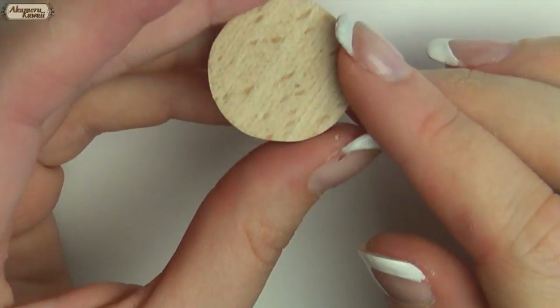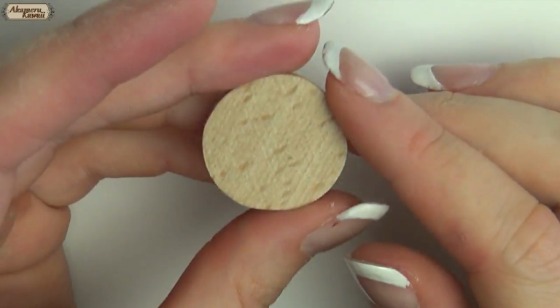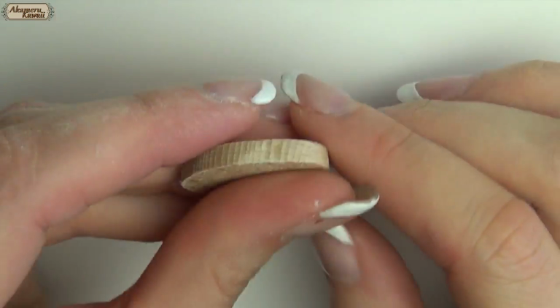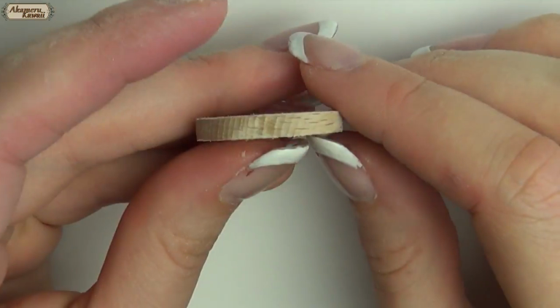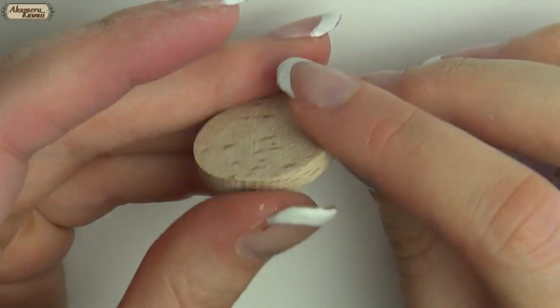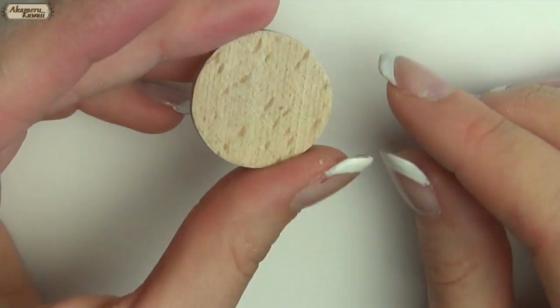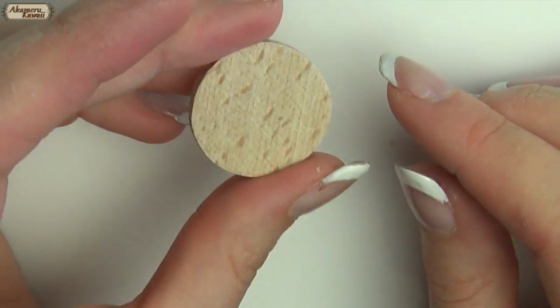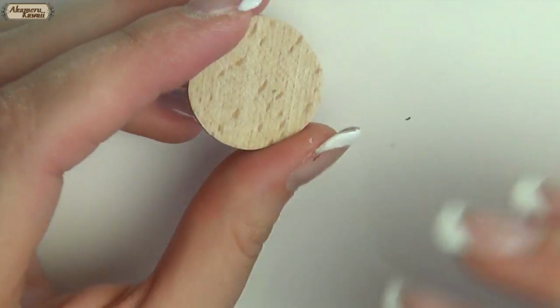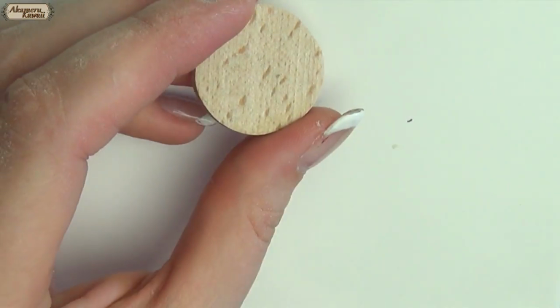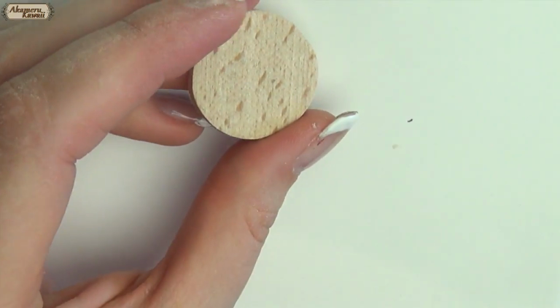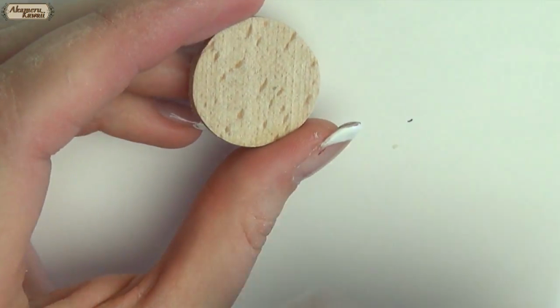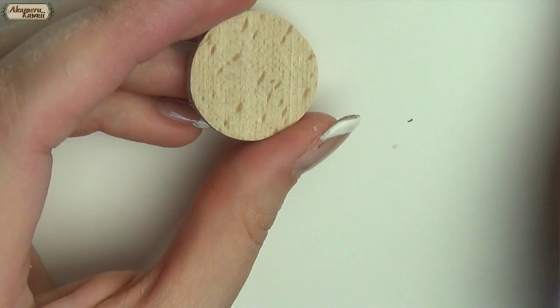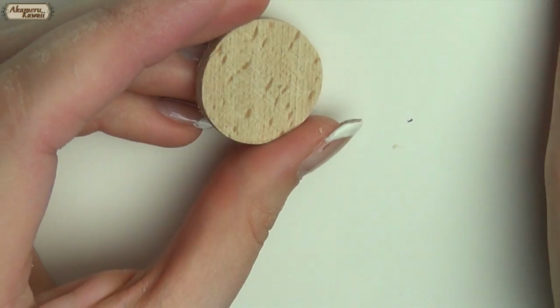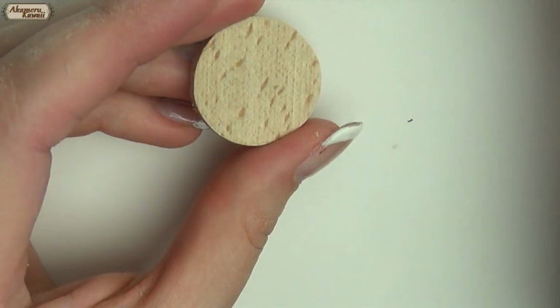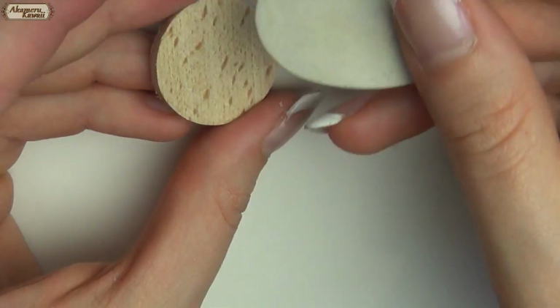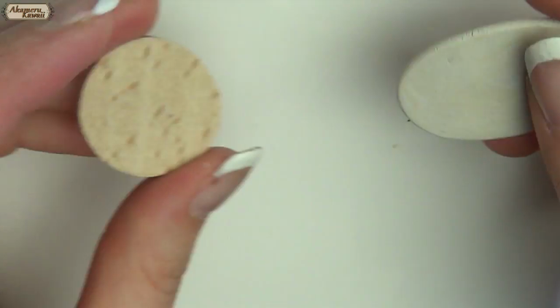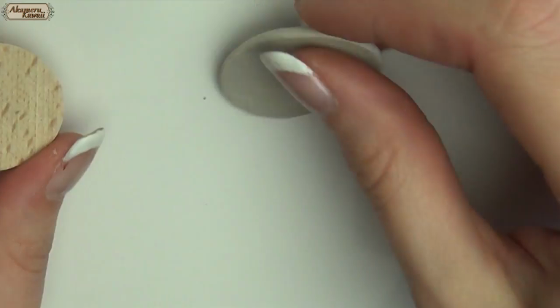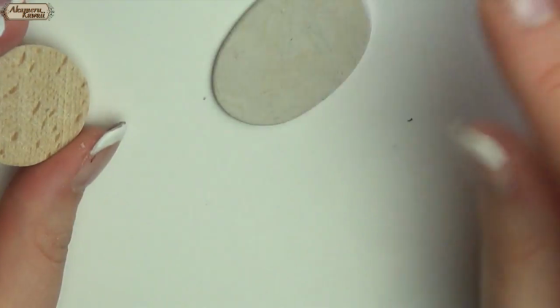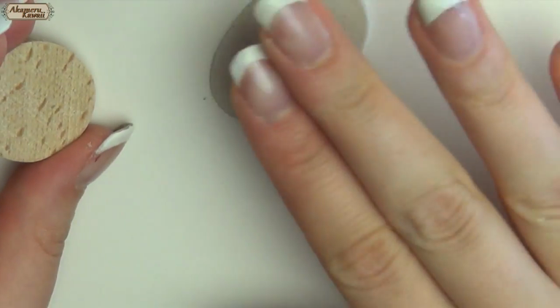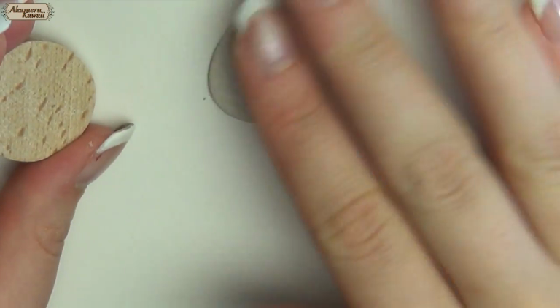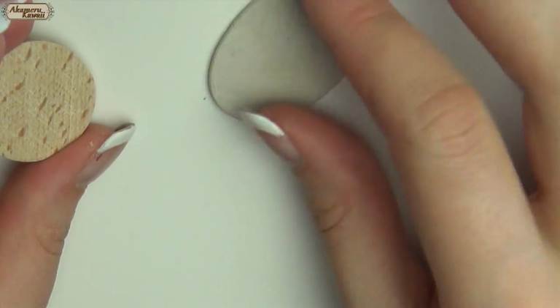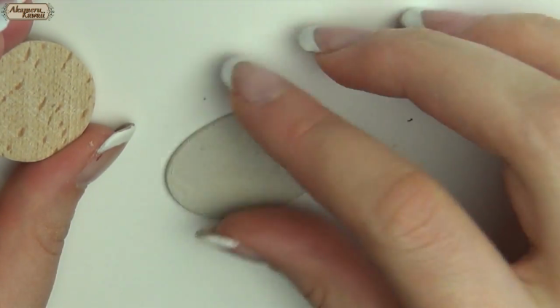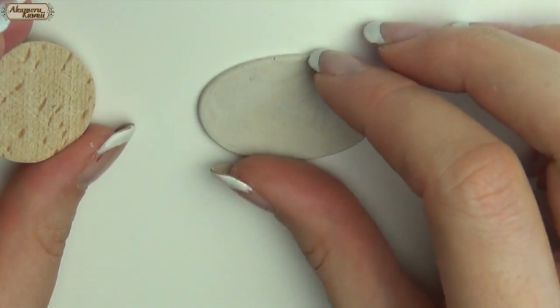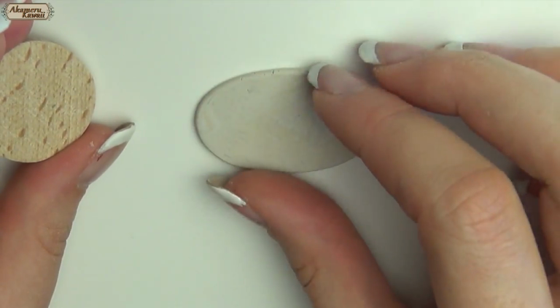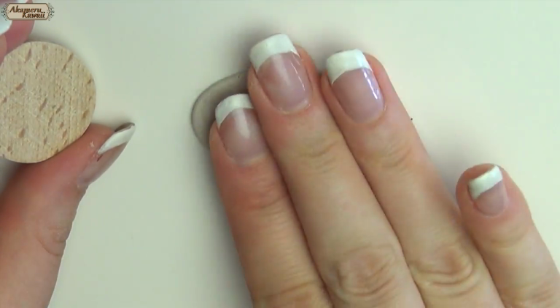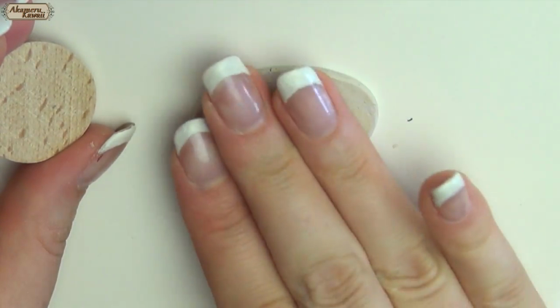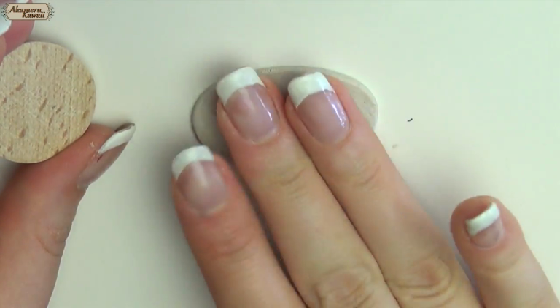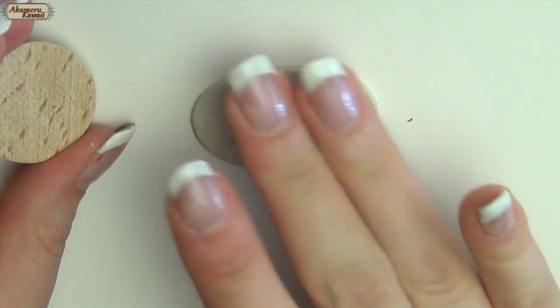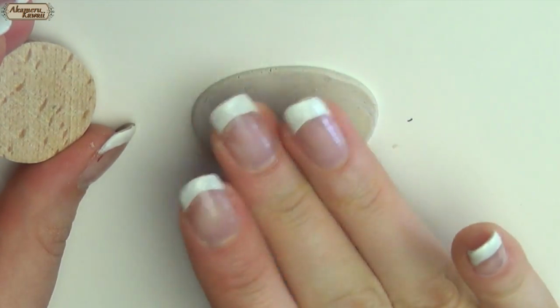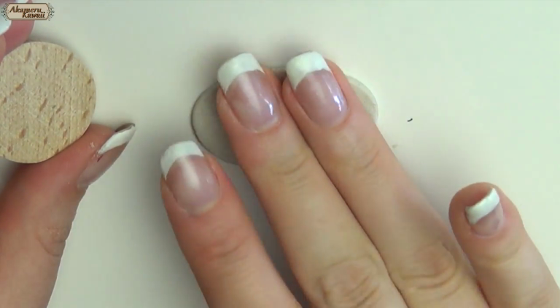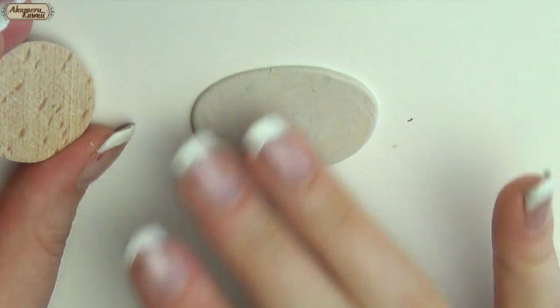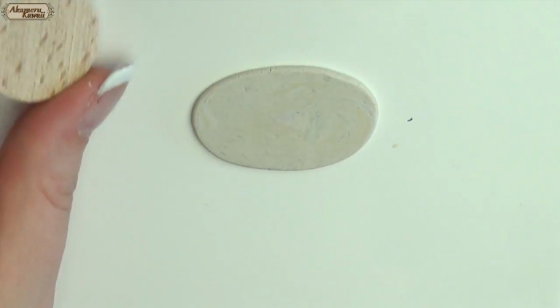For the foot I used a round slice of wood and cut a circle in clay with a hole in the middle that fit the stick, and baked it.